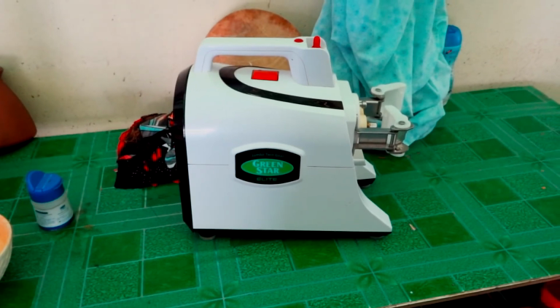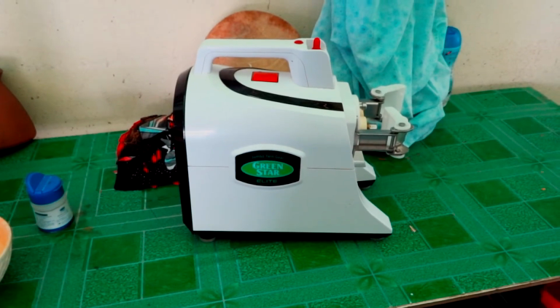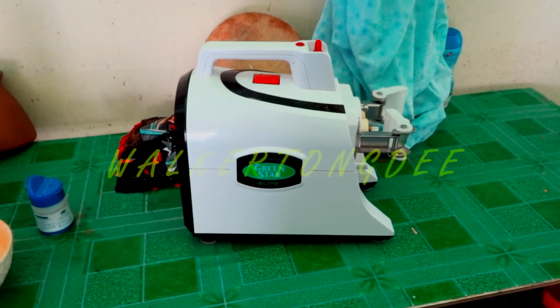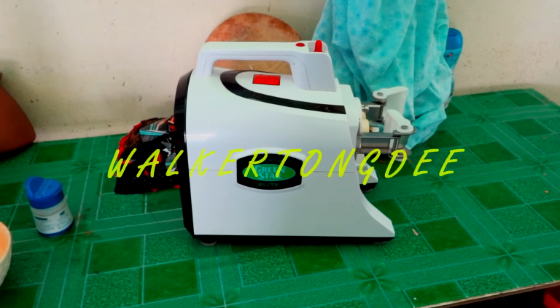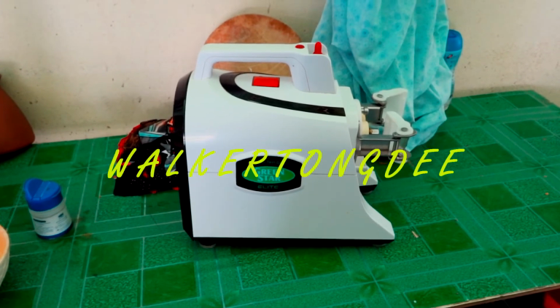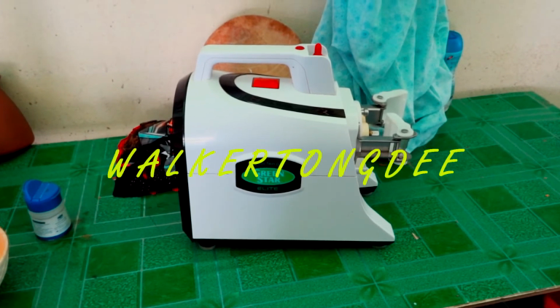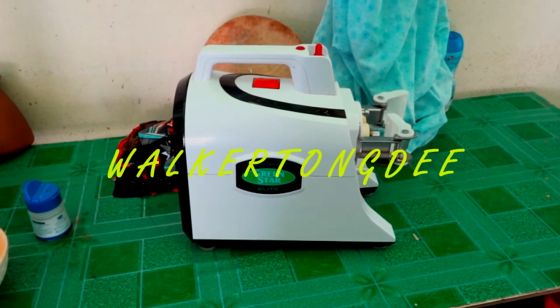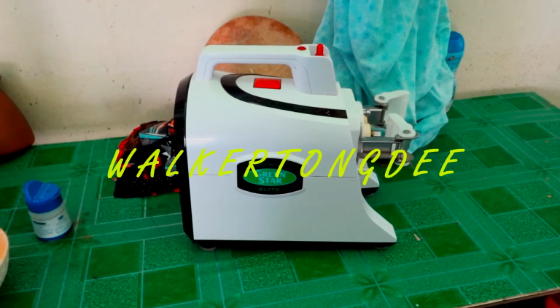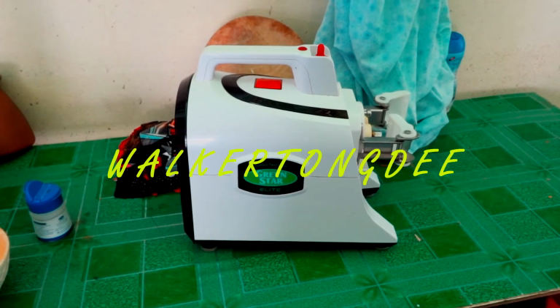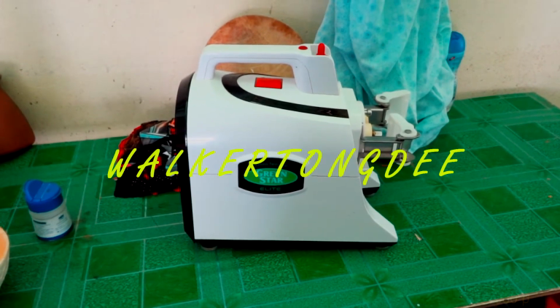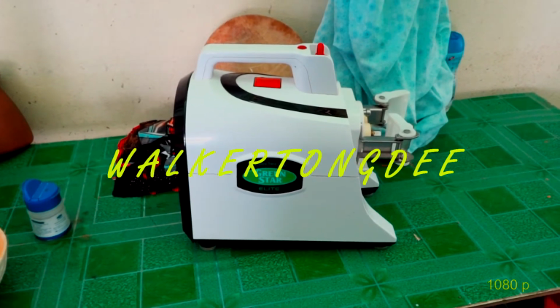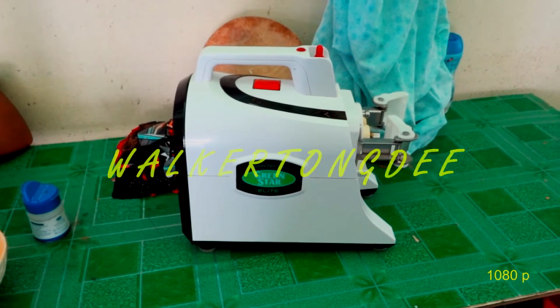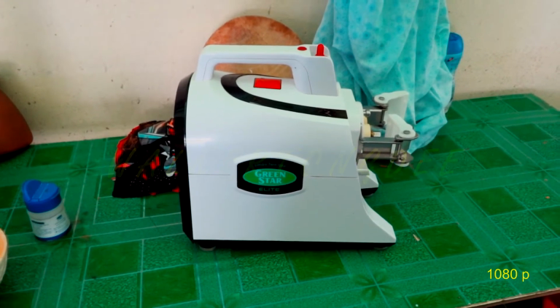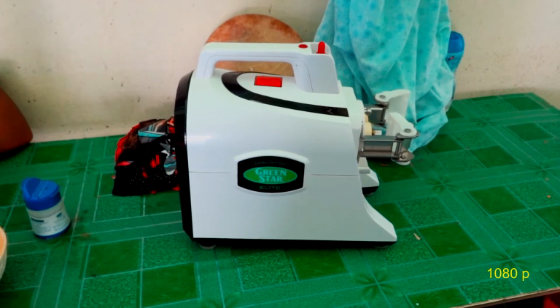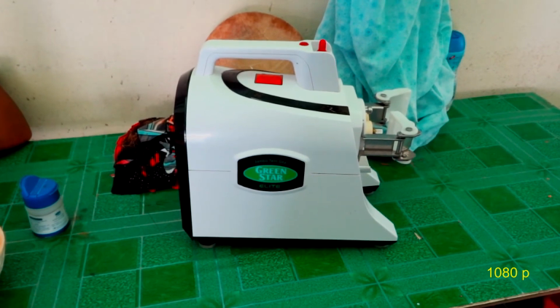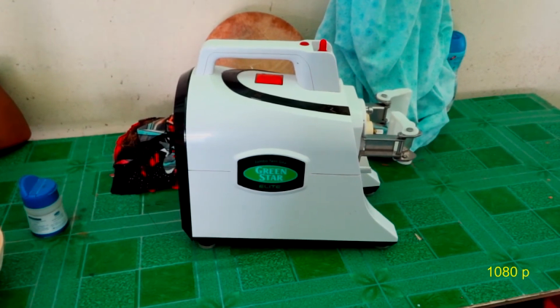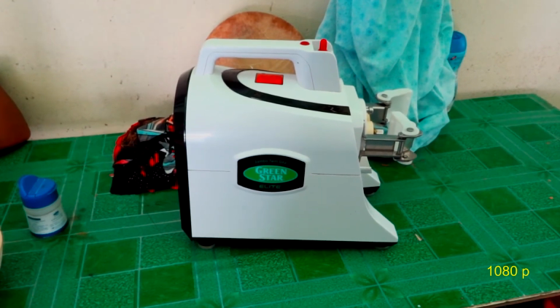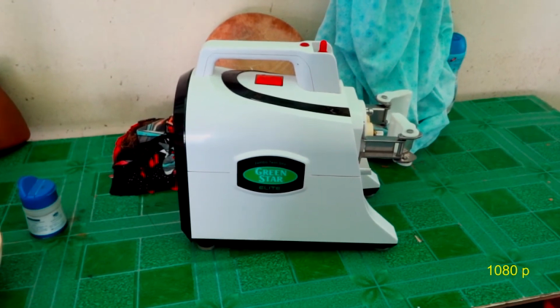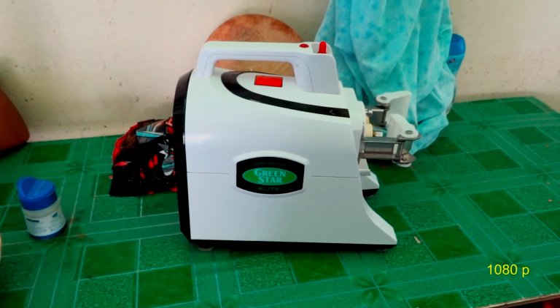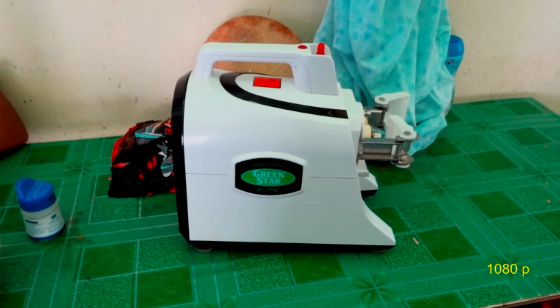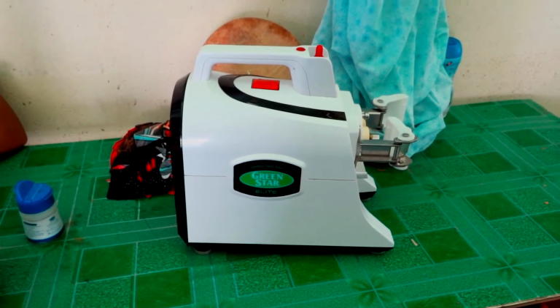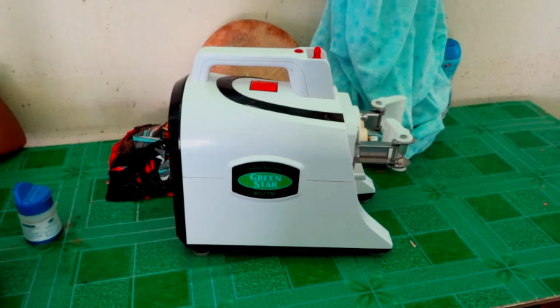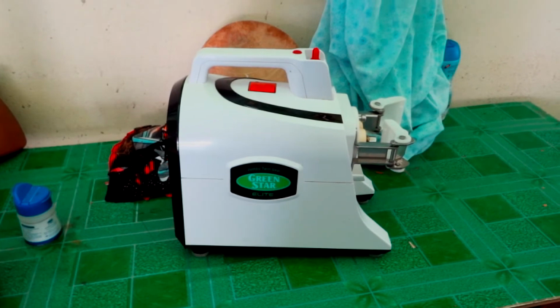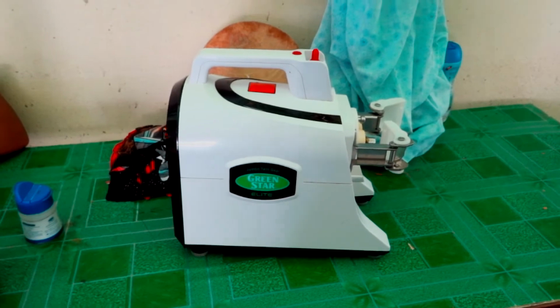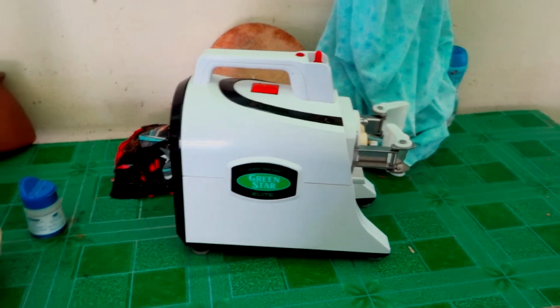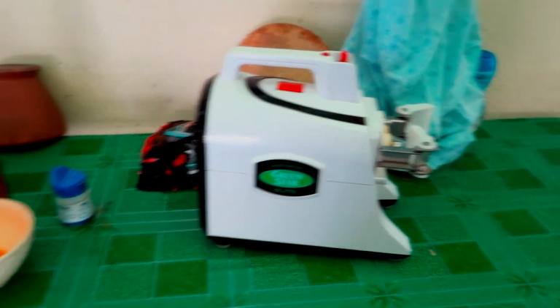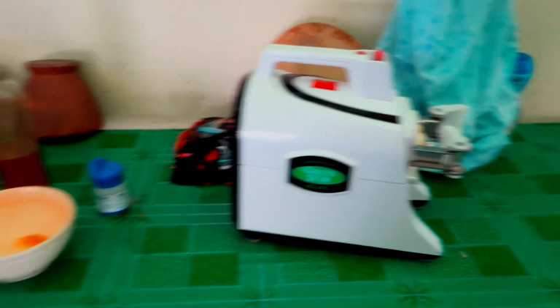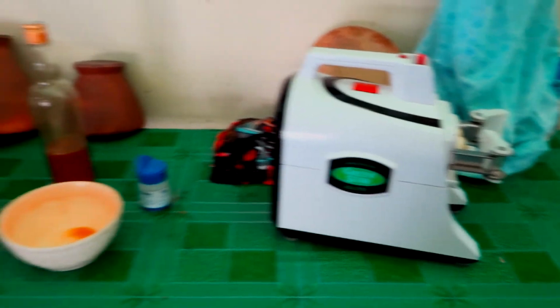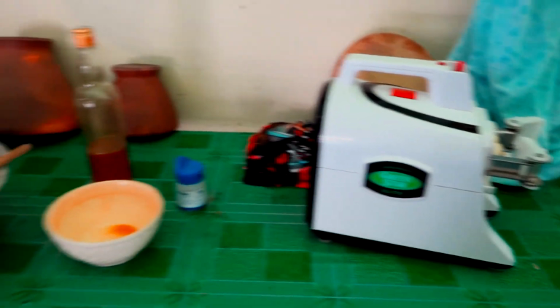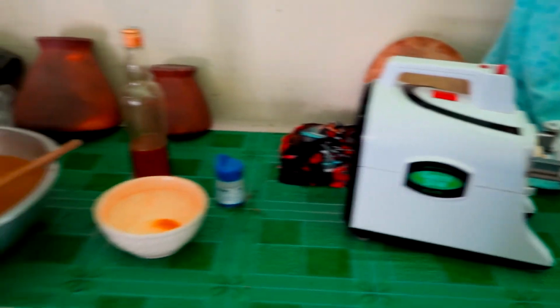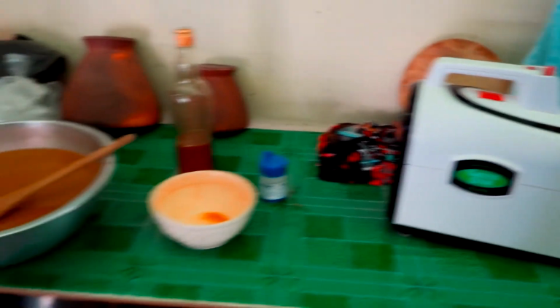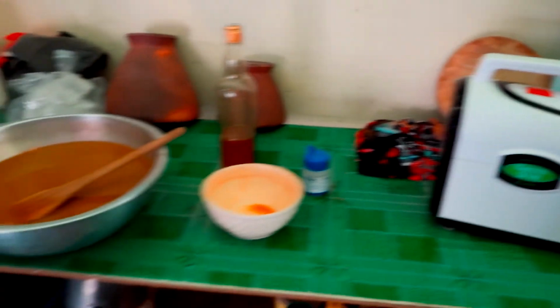Hi, Sean Walker, Woktong D here. Juicing with my Green Star Juicer. I juiced last night and it didn't turn out too well.